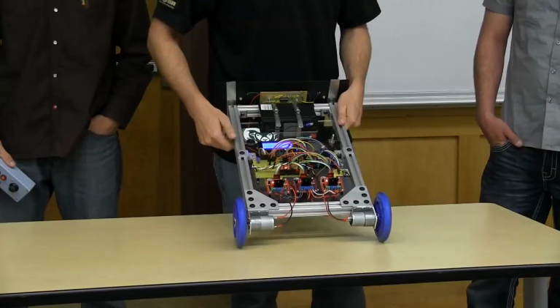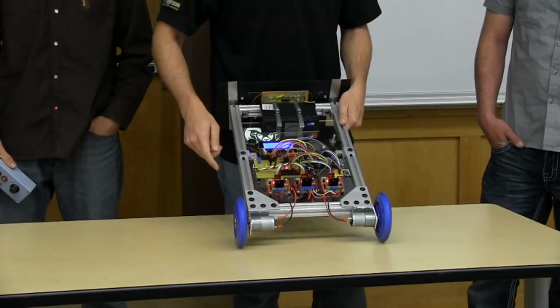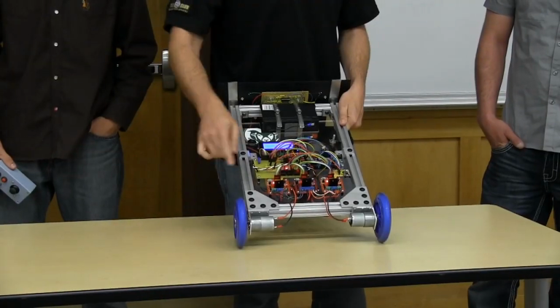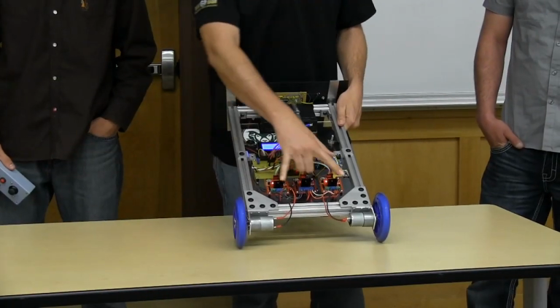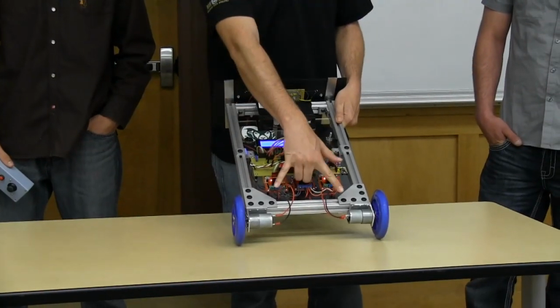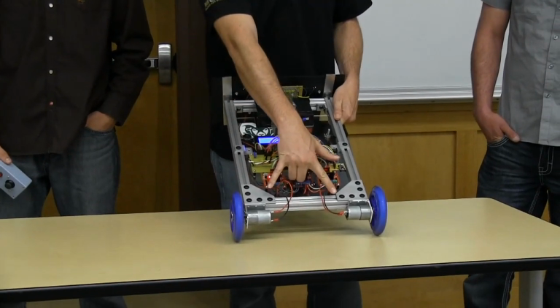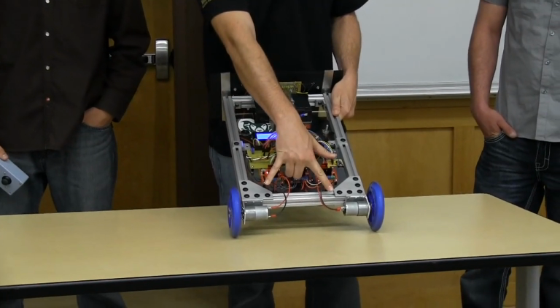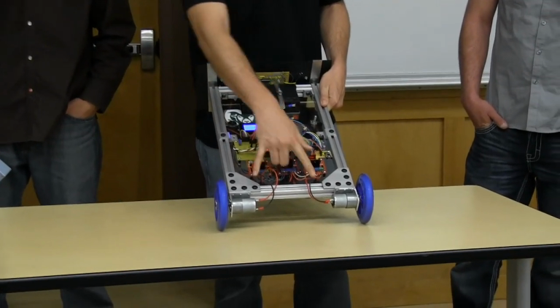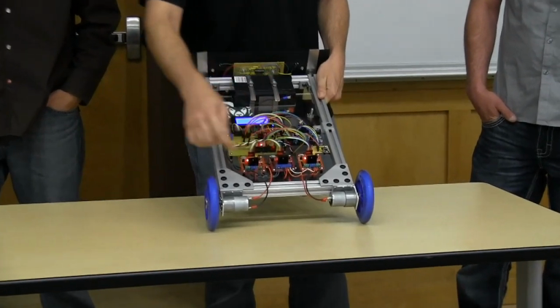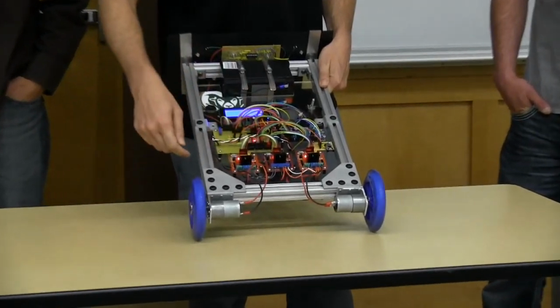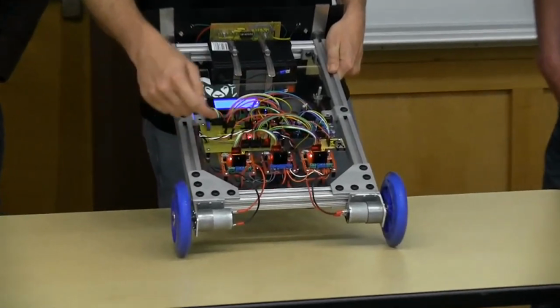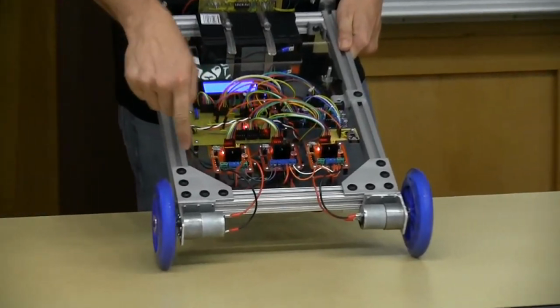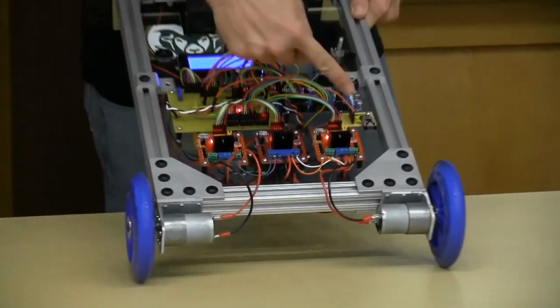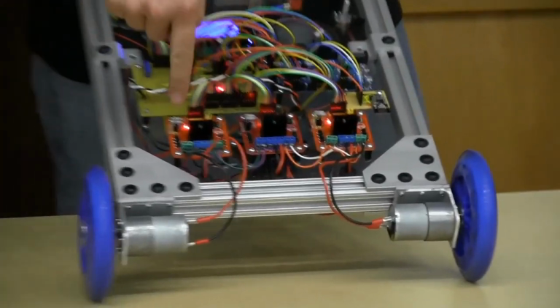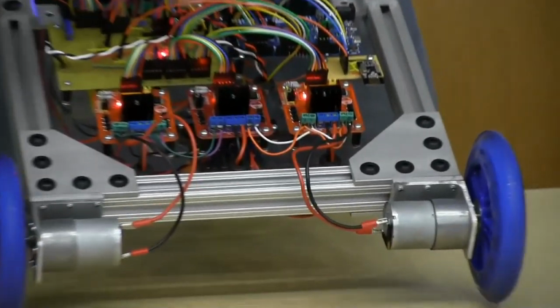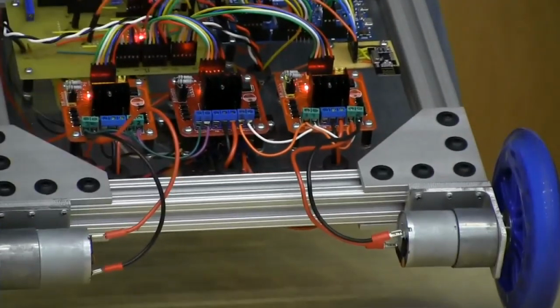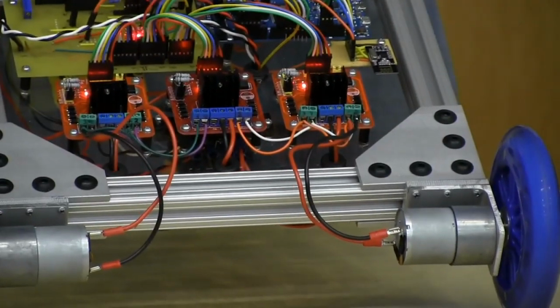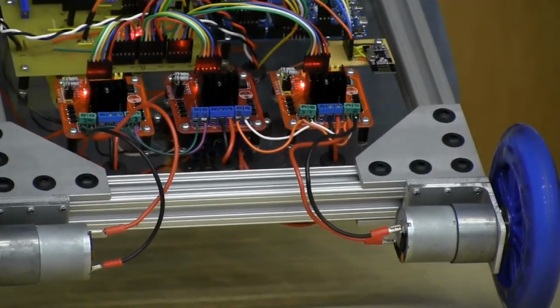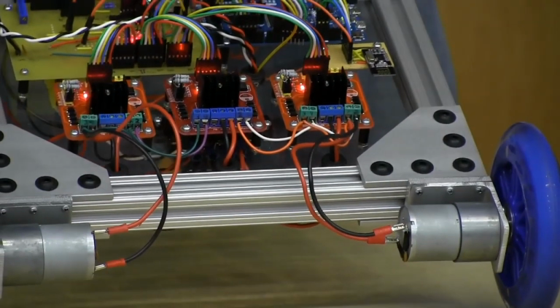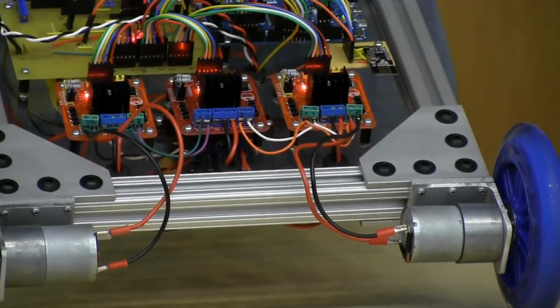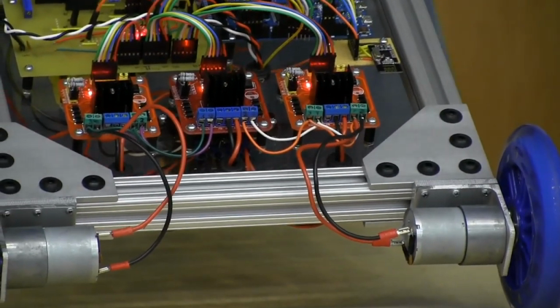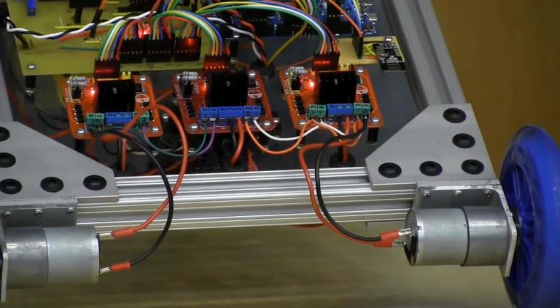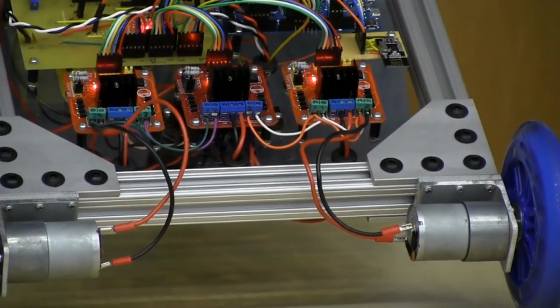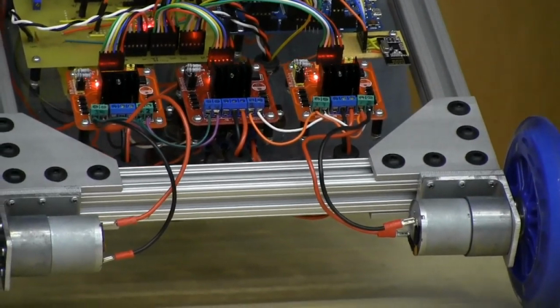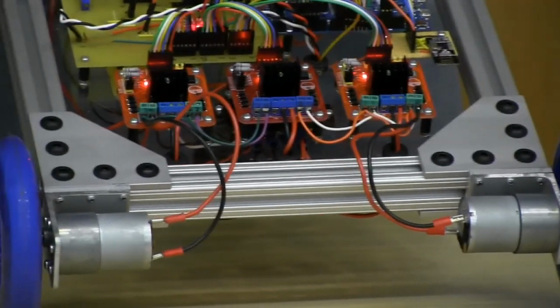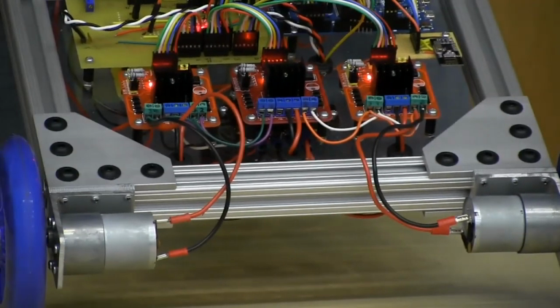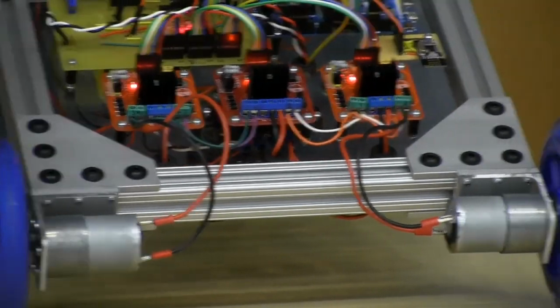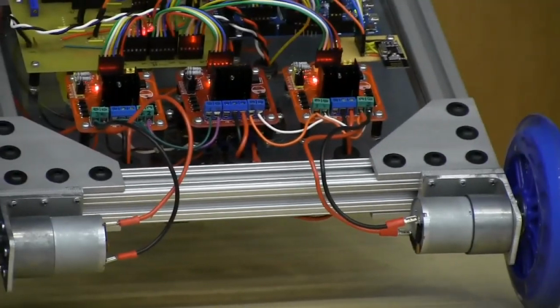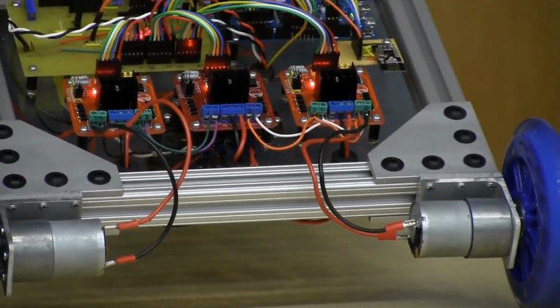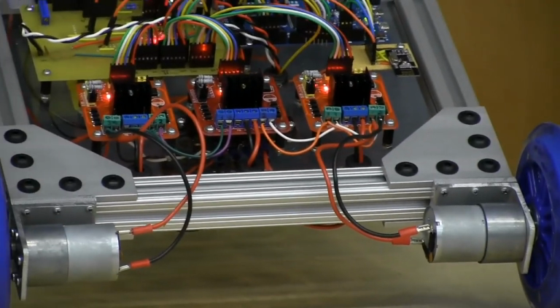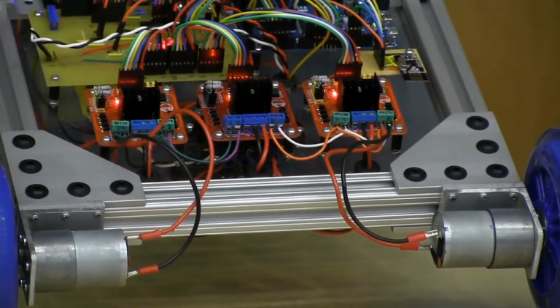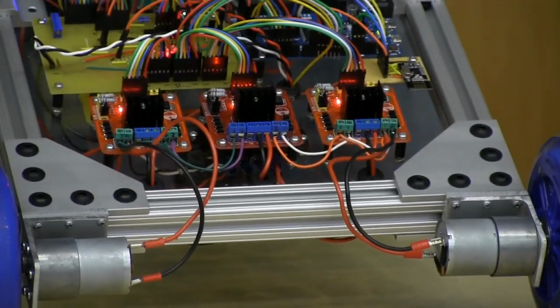This thing is driven by two motors down here through three H-bridges. They're all PWM and reversible.